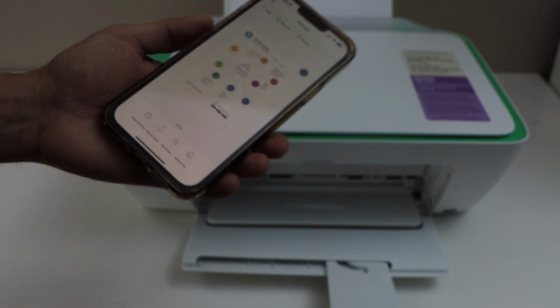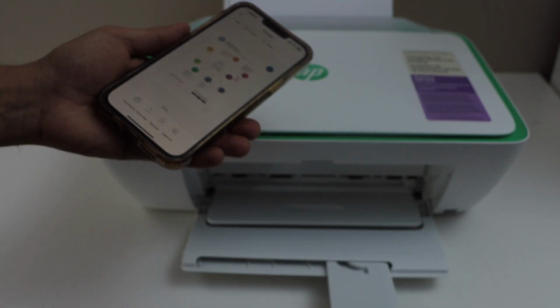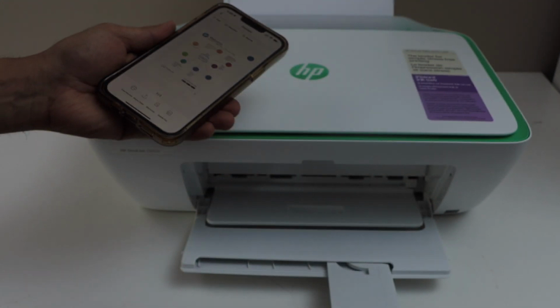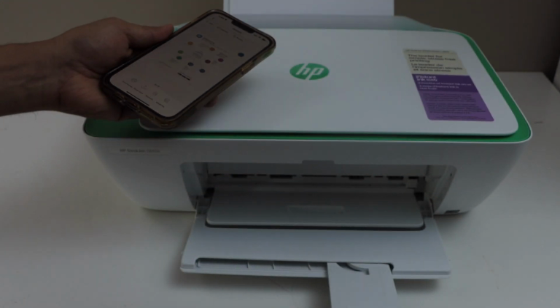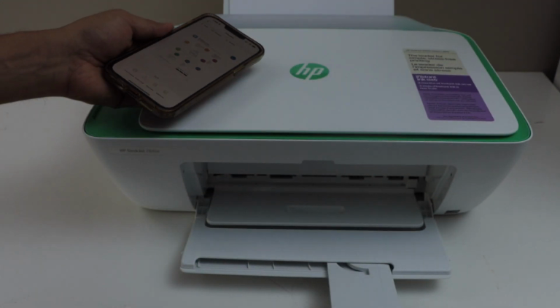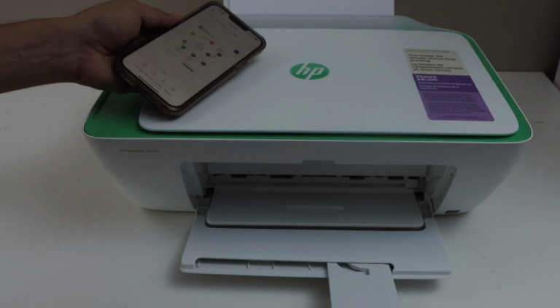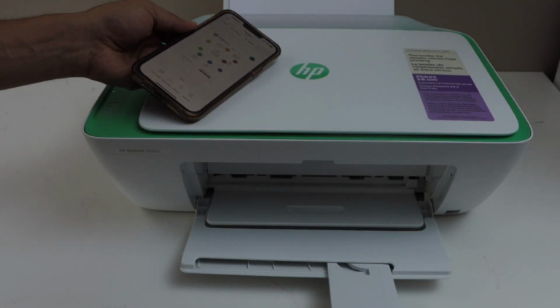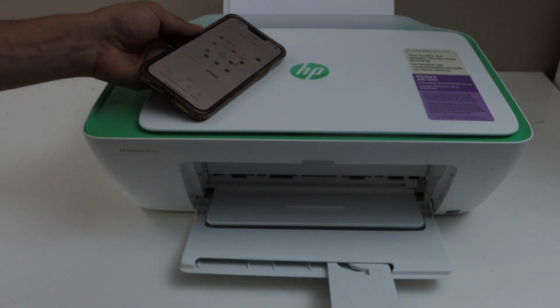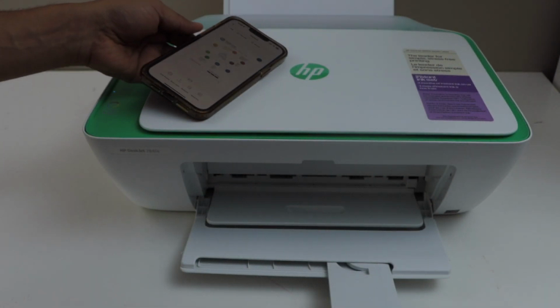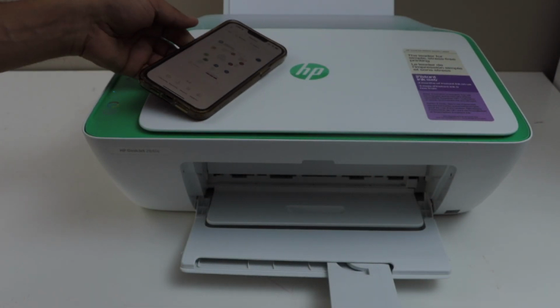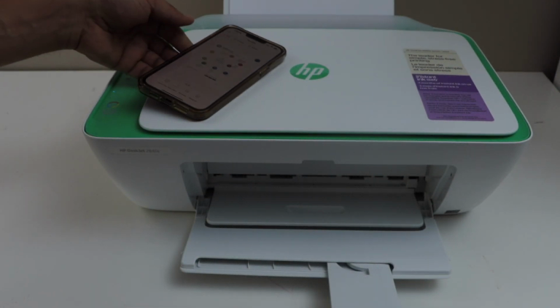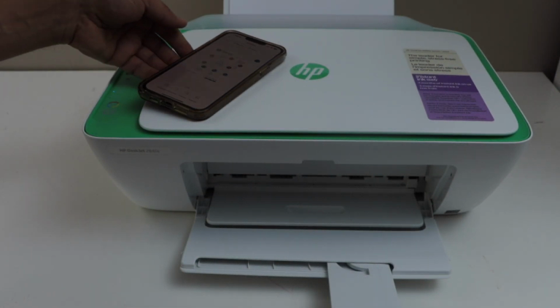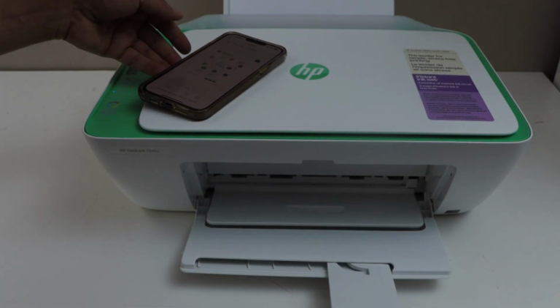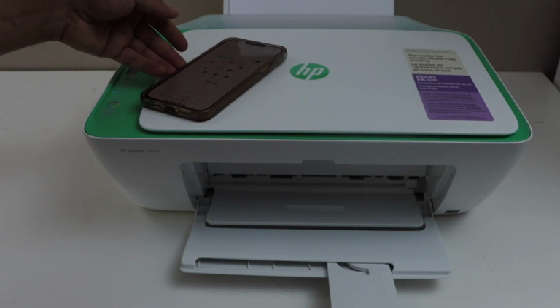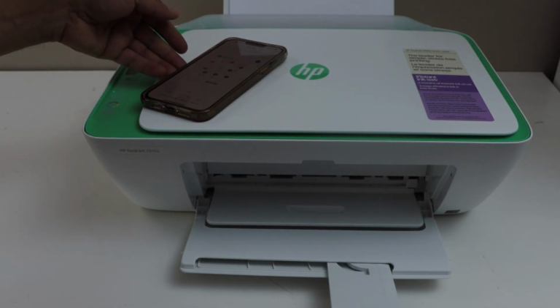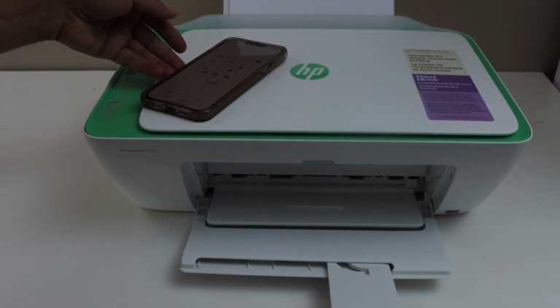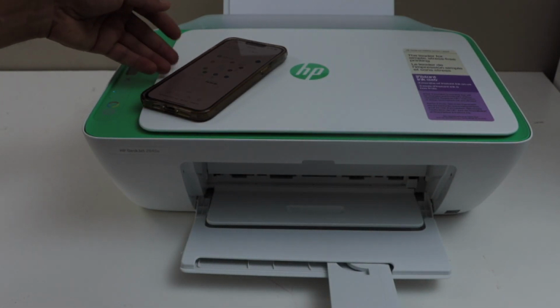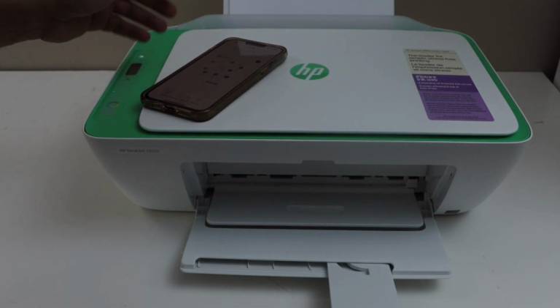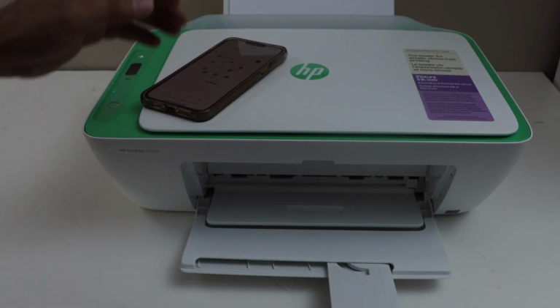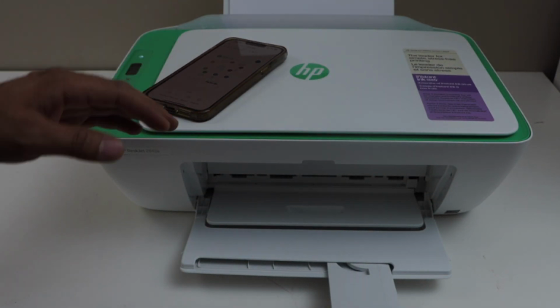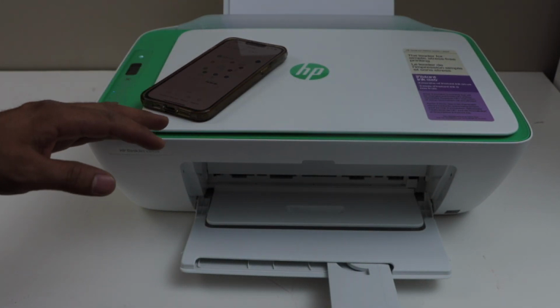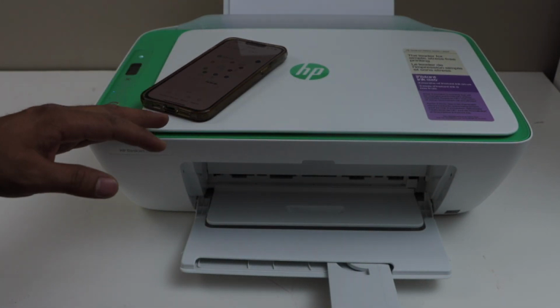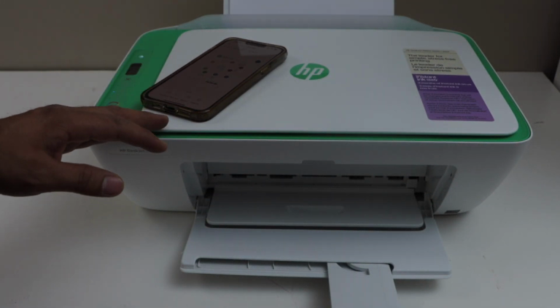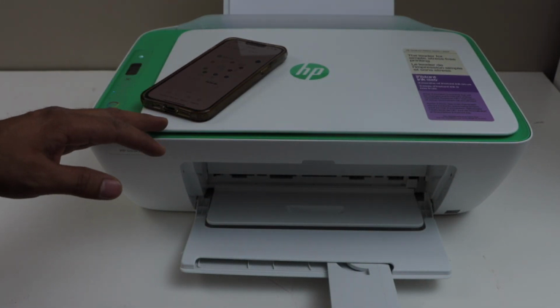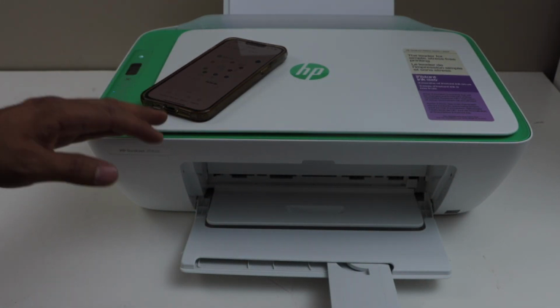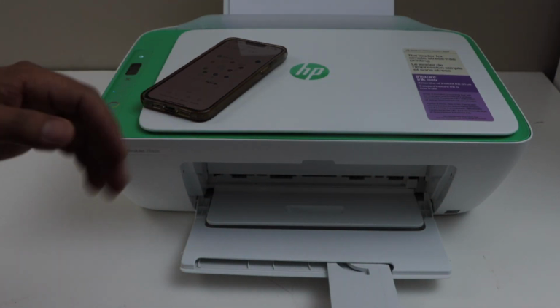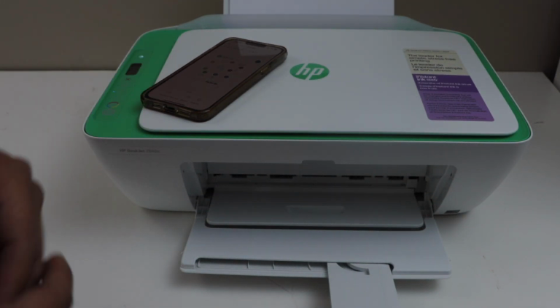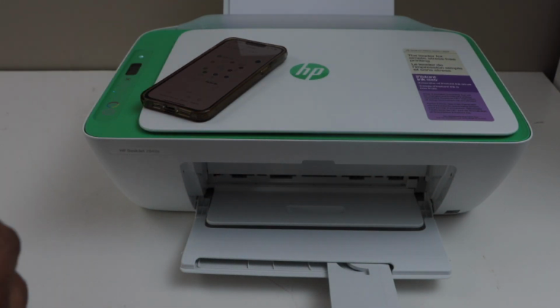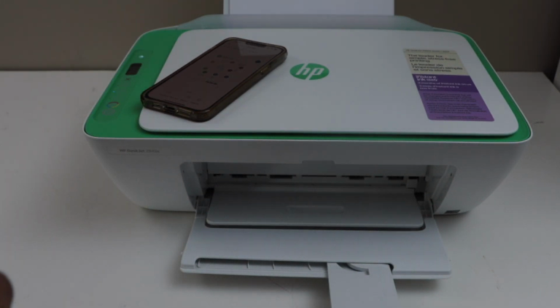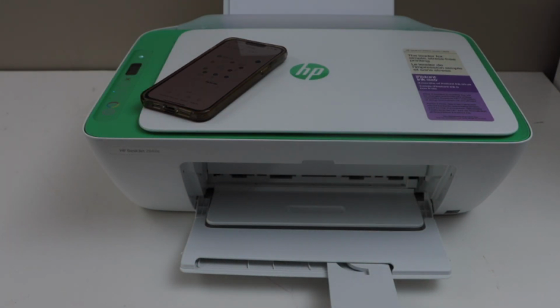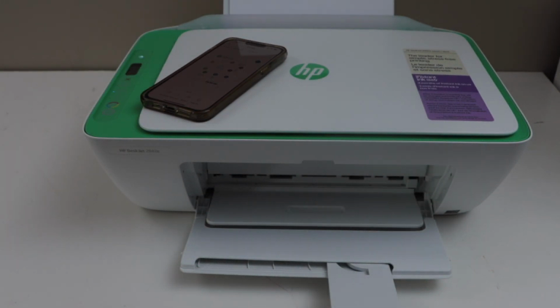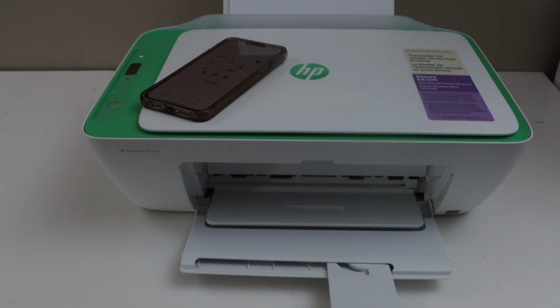That's the setup of the printer with the home or office WiFi network. Thanks for watching.